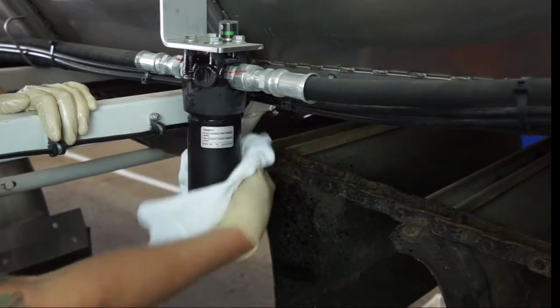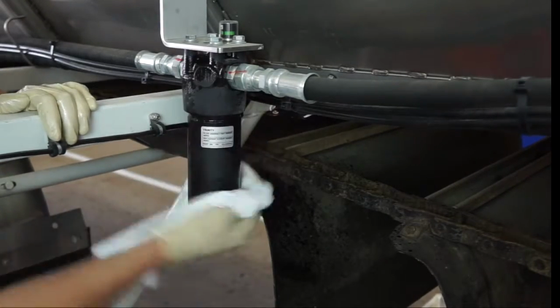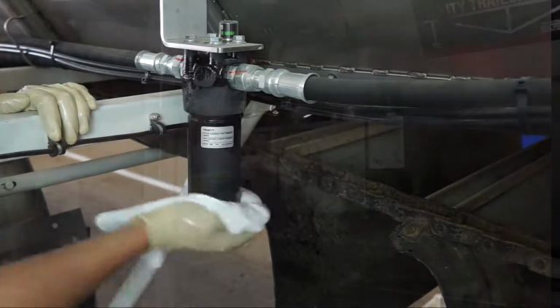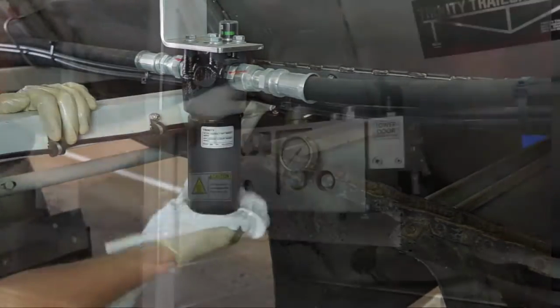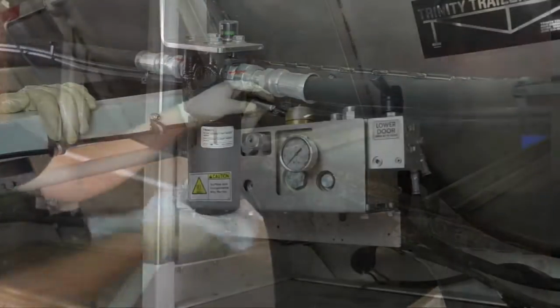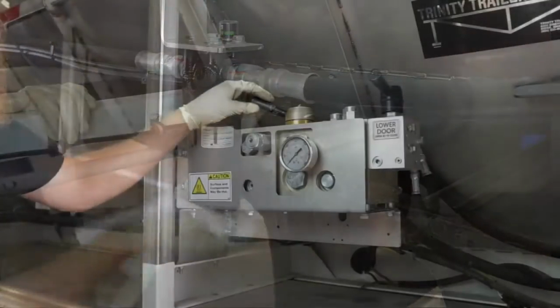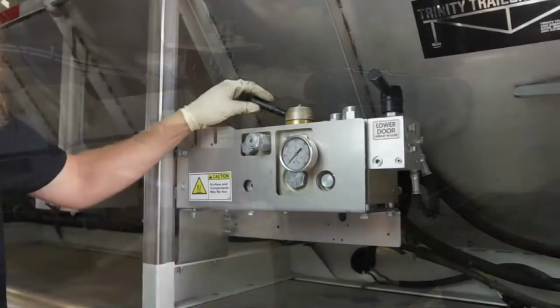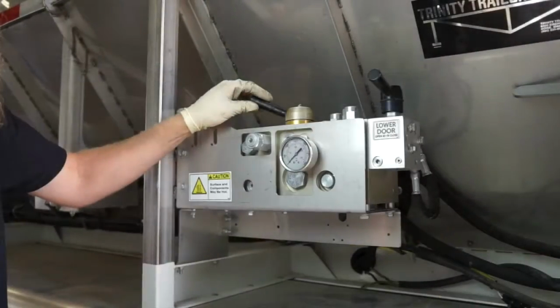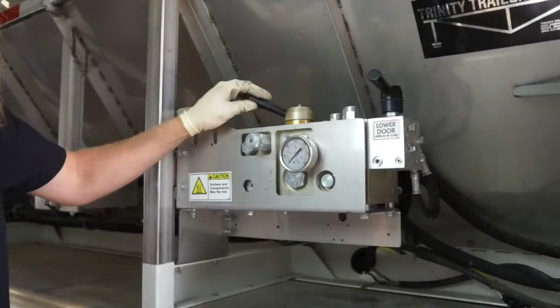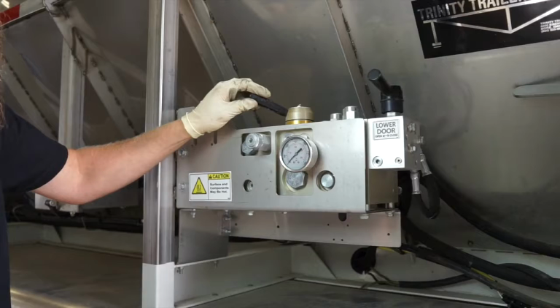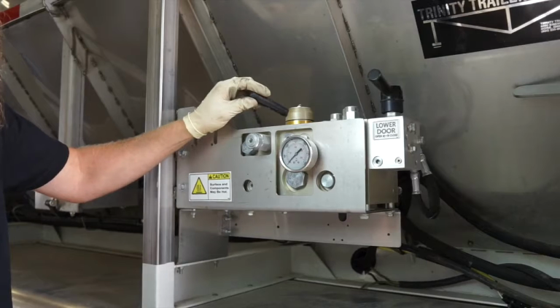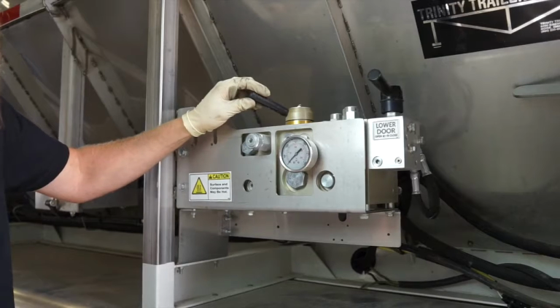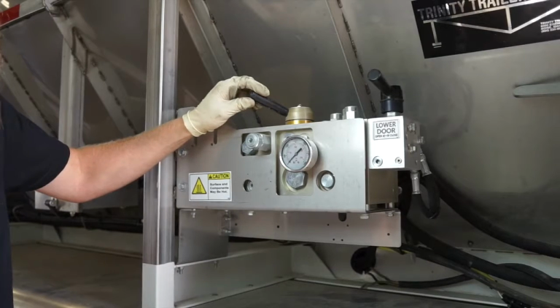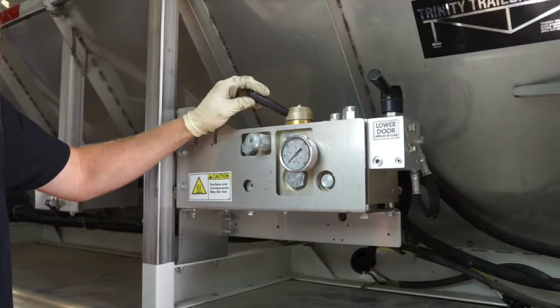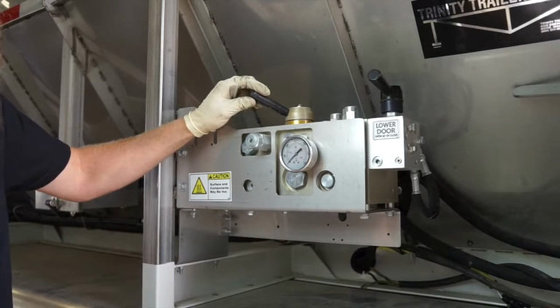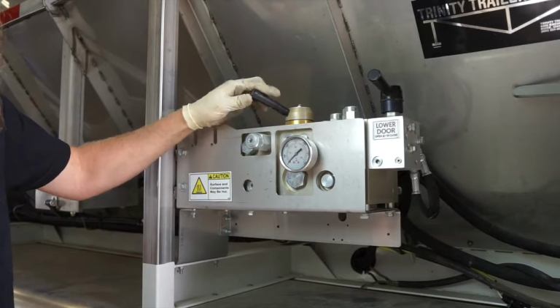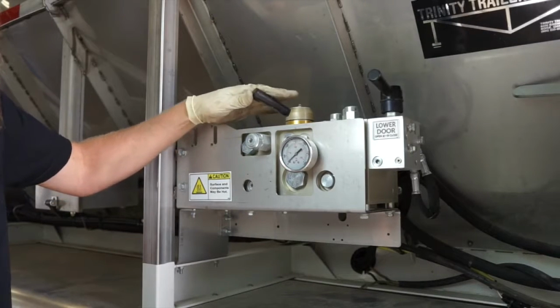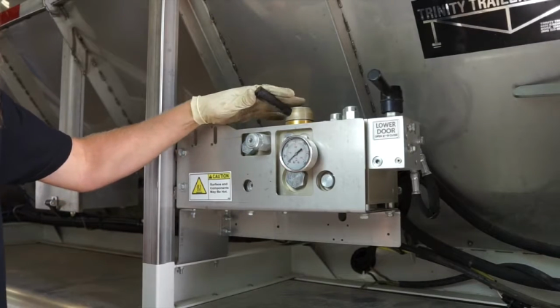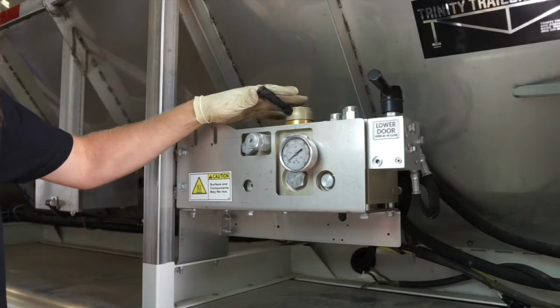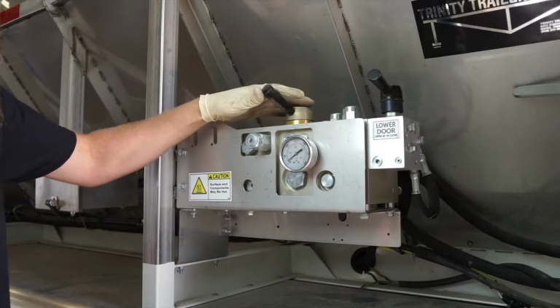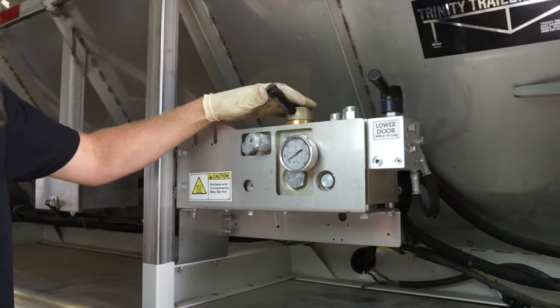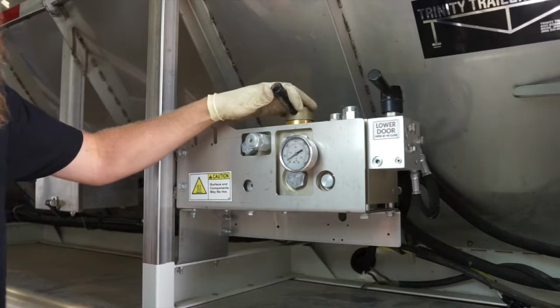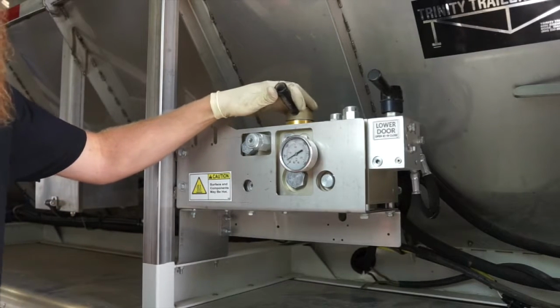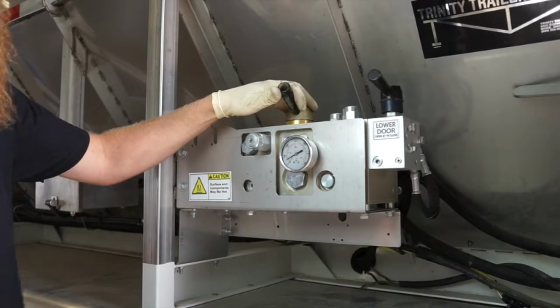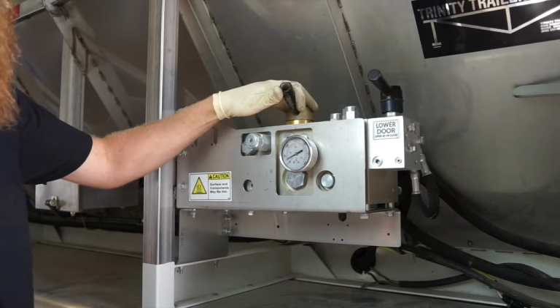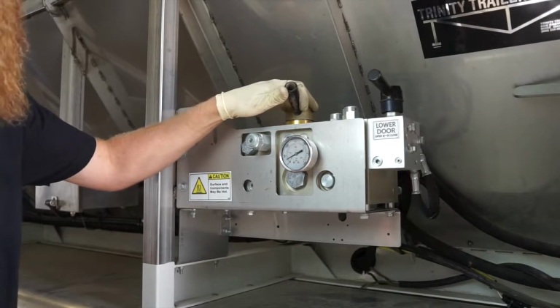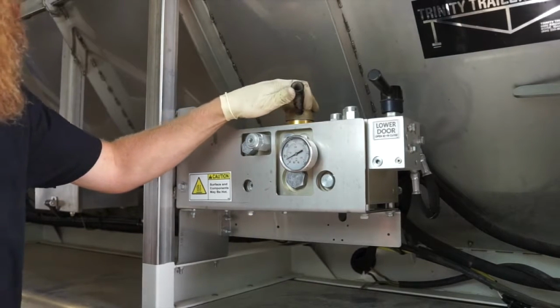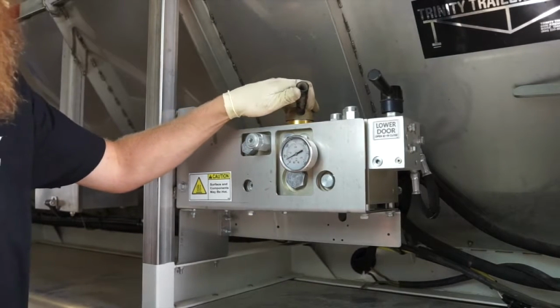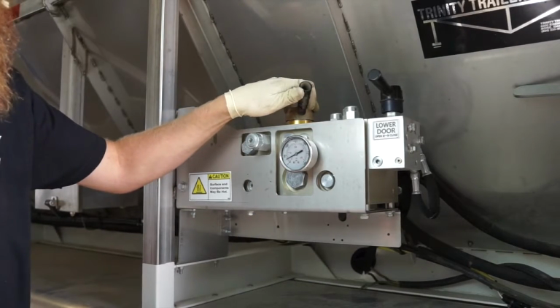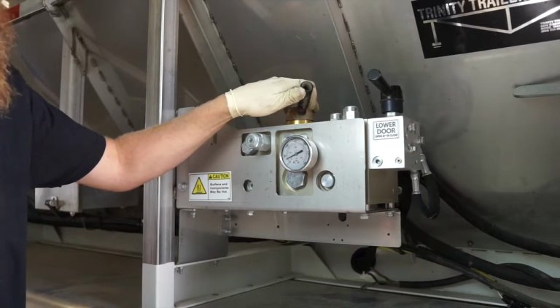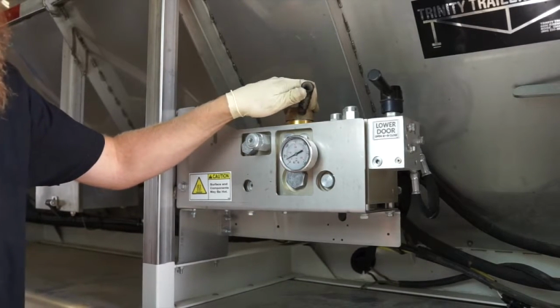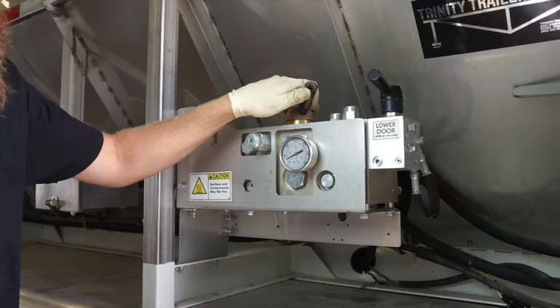Once reassembled and full of oil, test run the system to ensure rotation of the conveyor assembly.